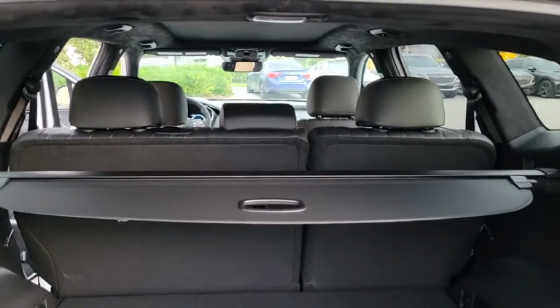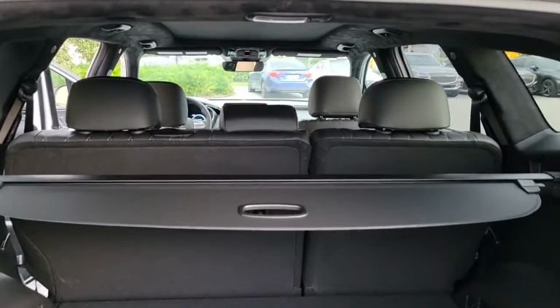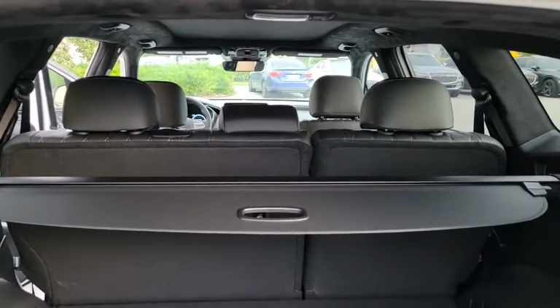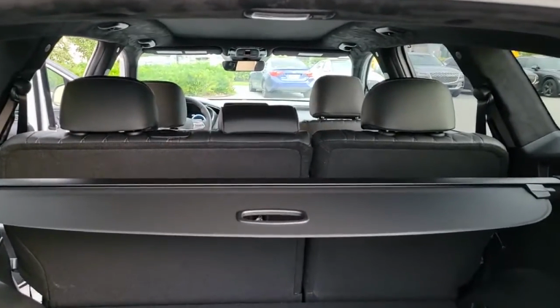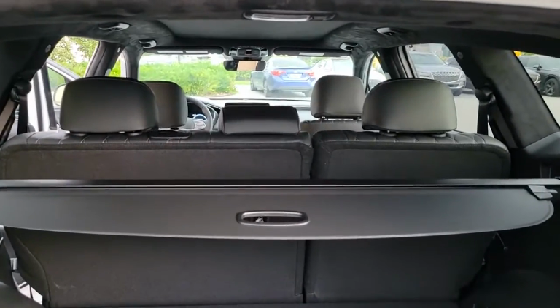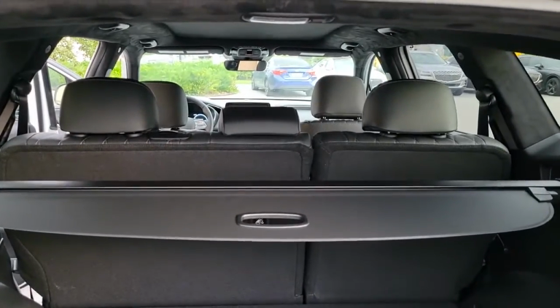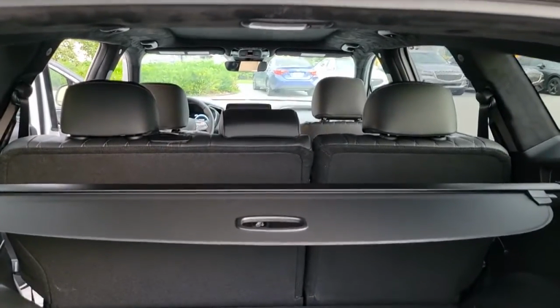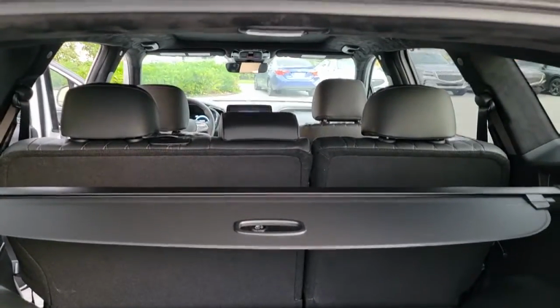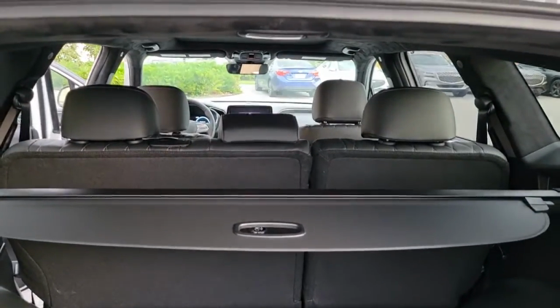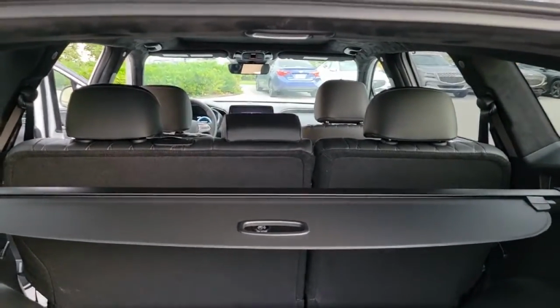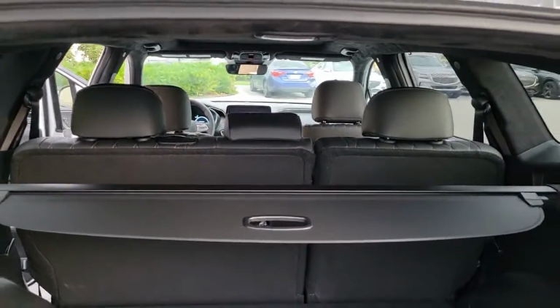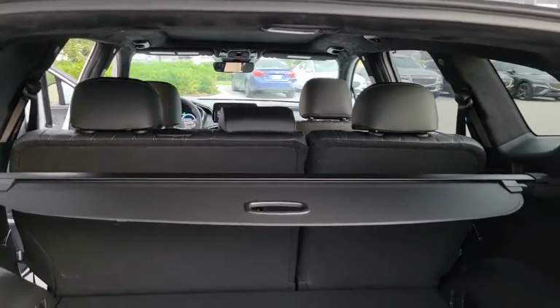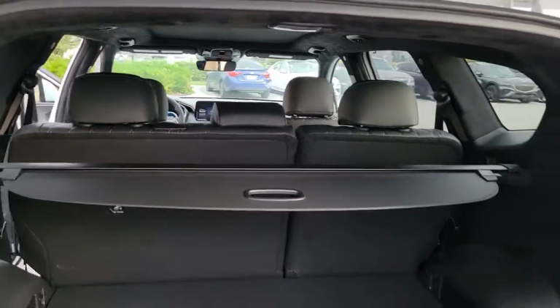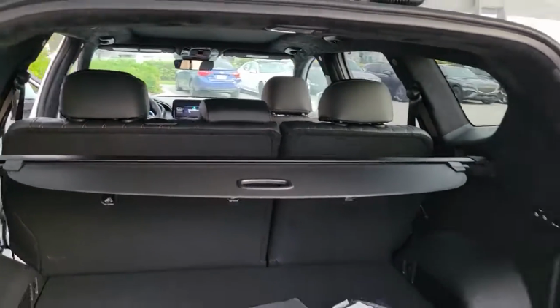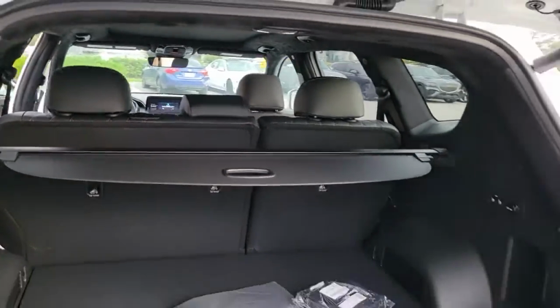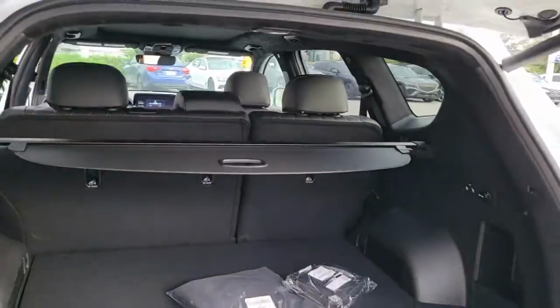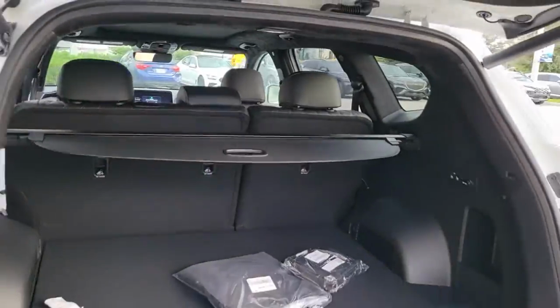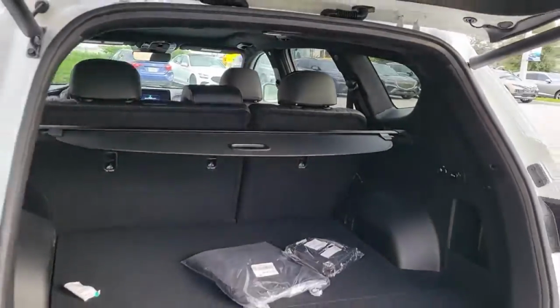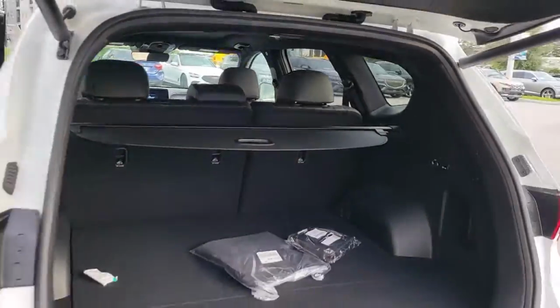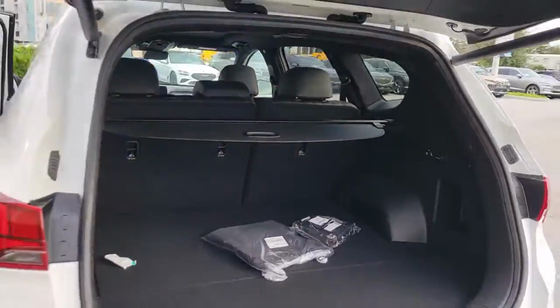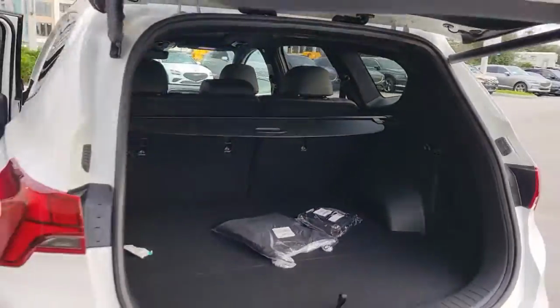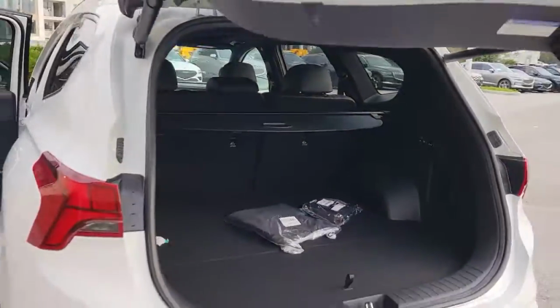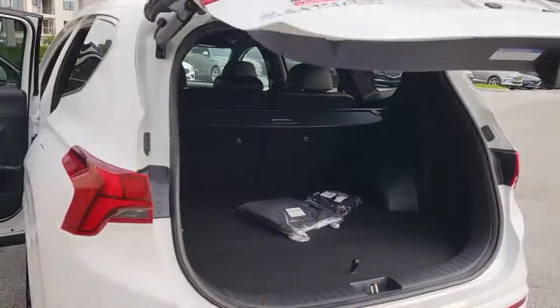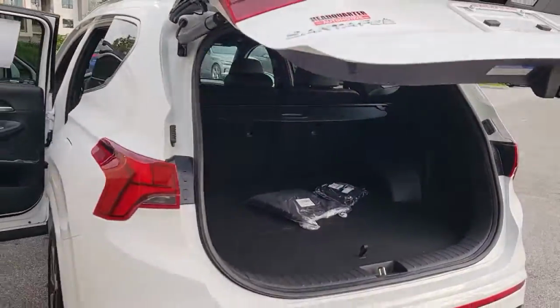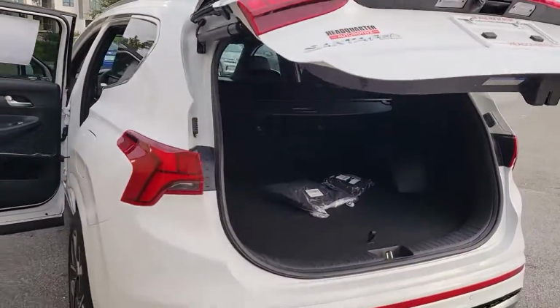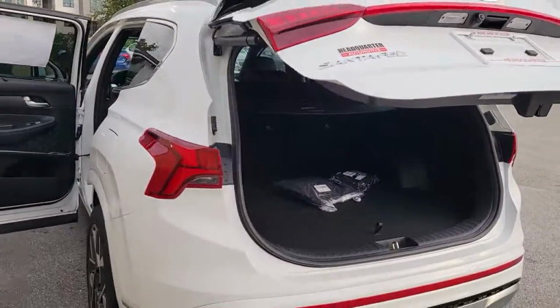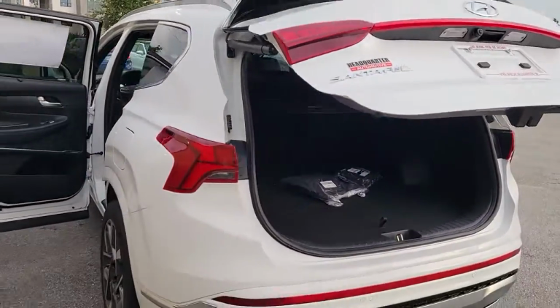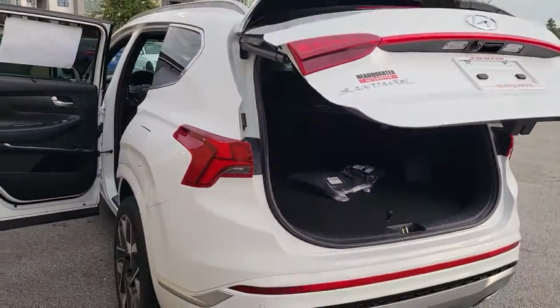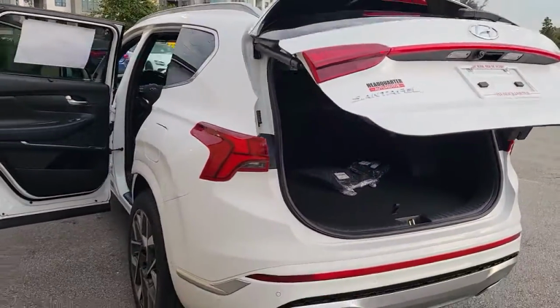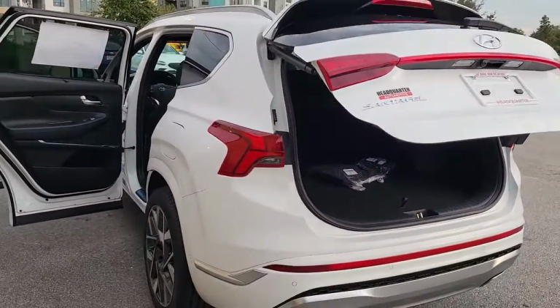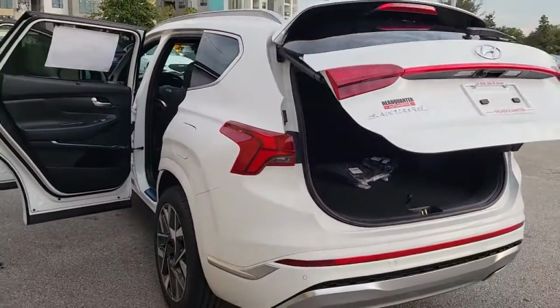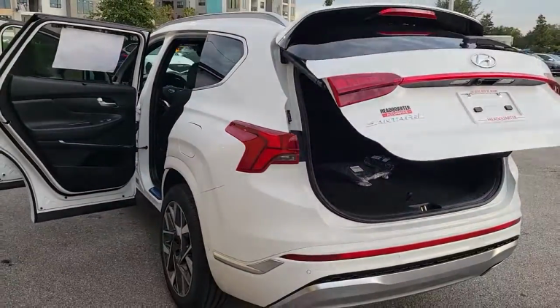Heated mirrors, premium sound system, satellite radio, remote engine start.